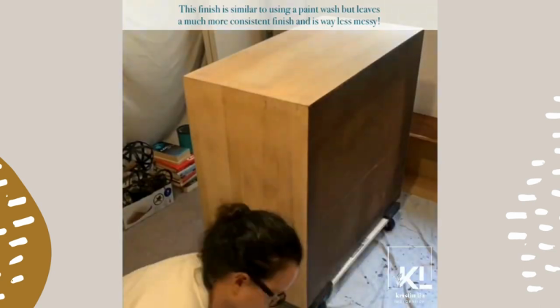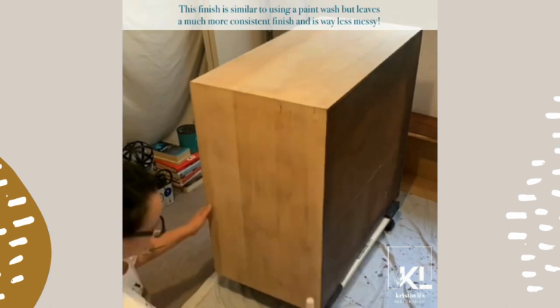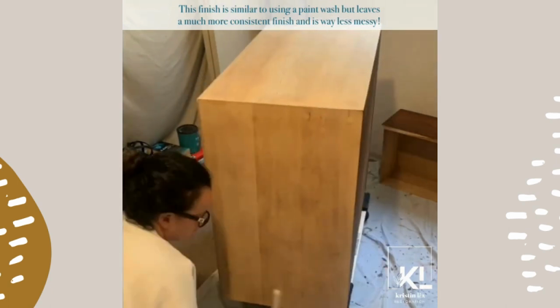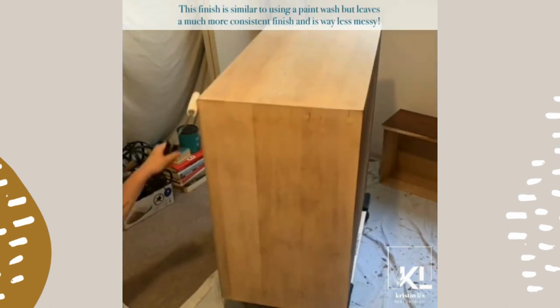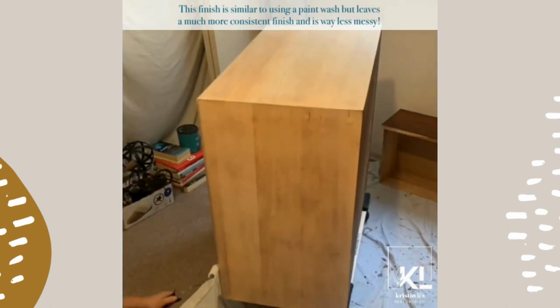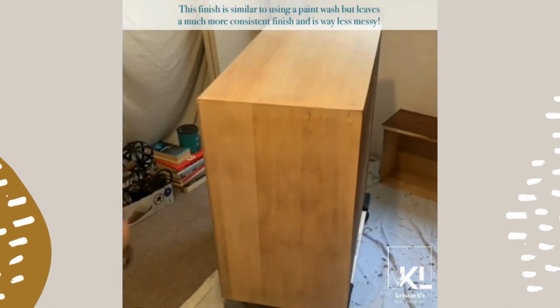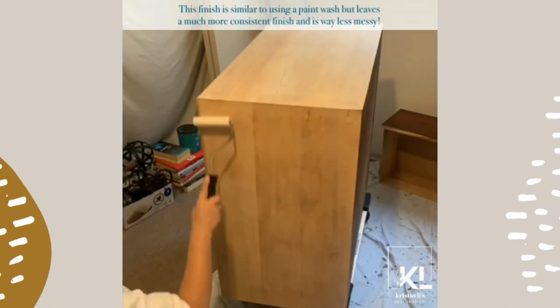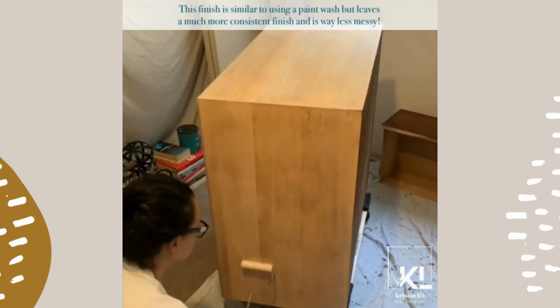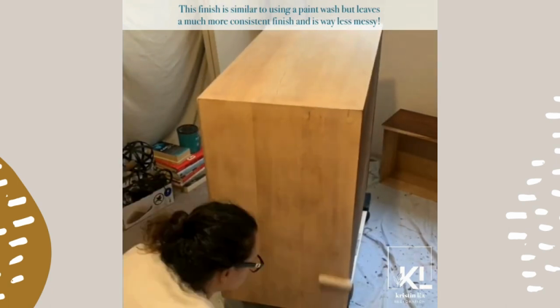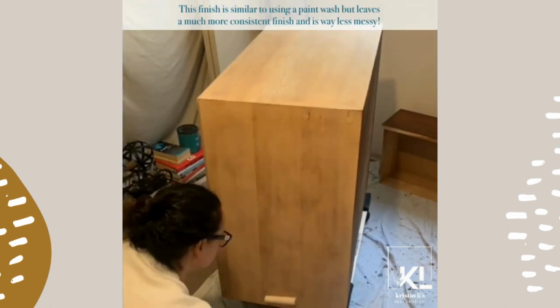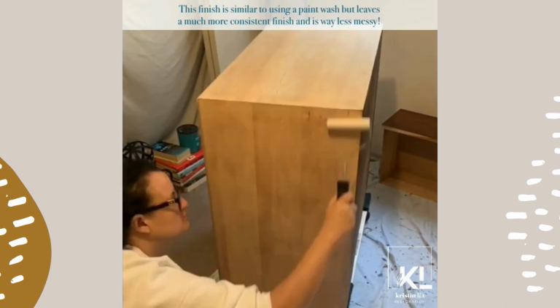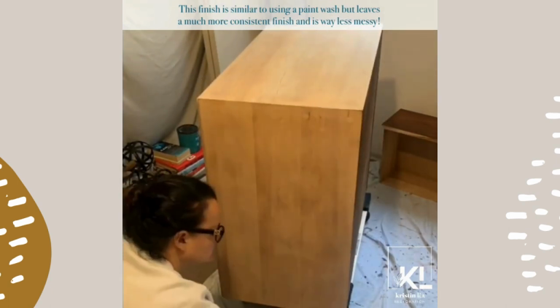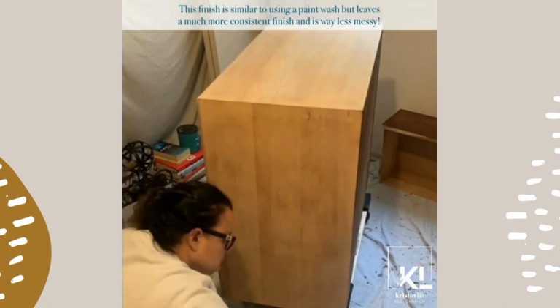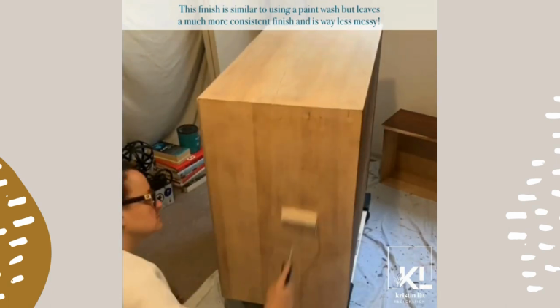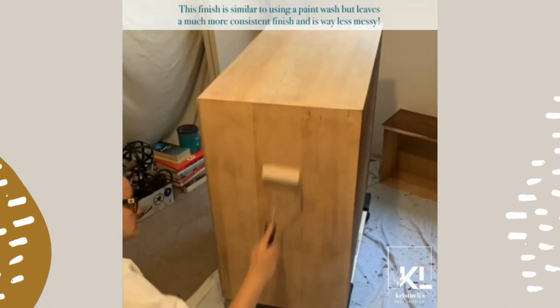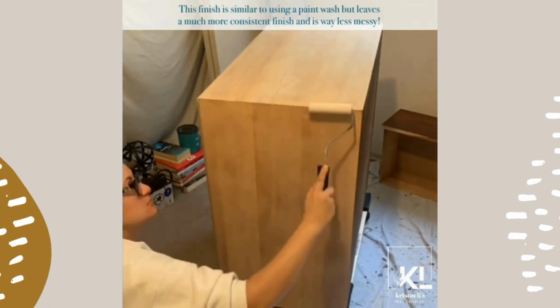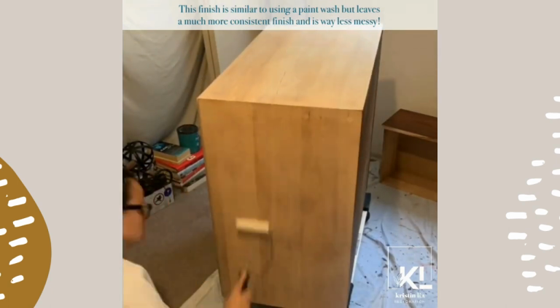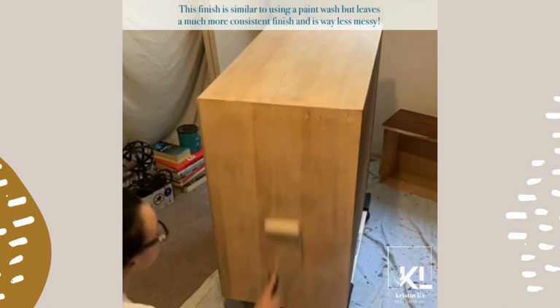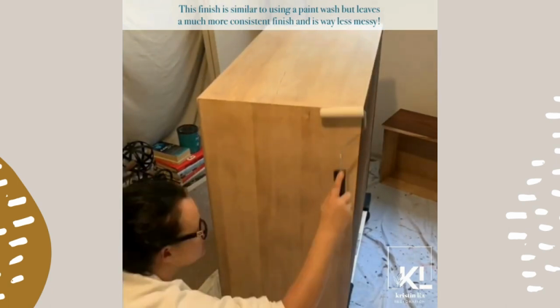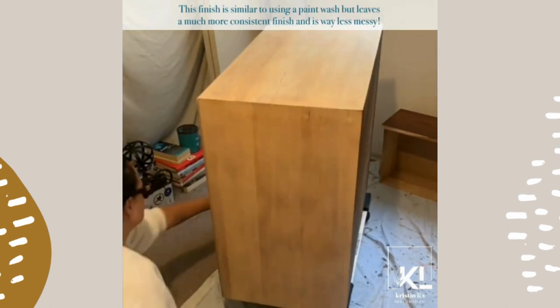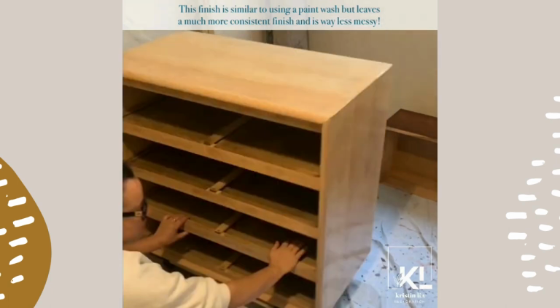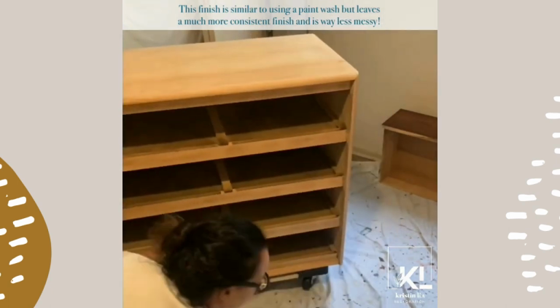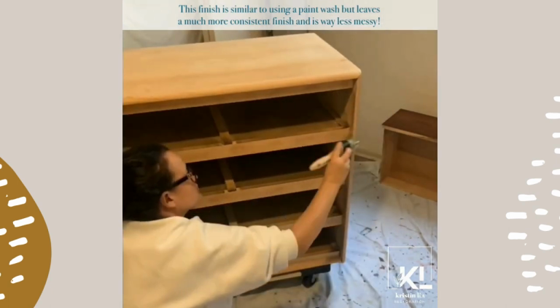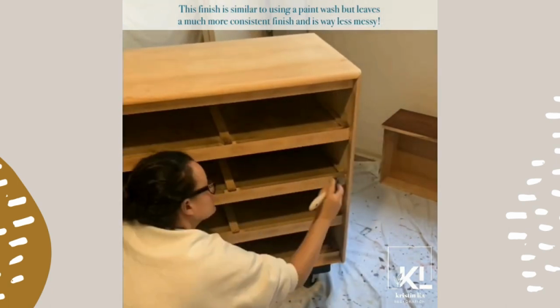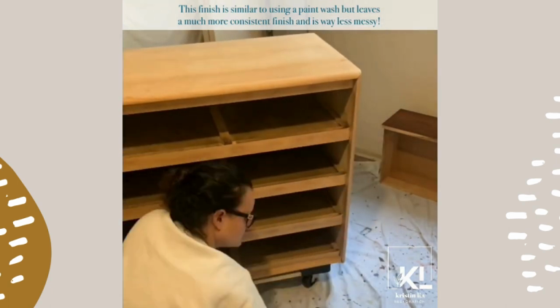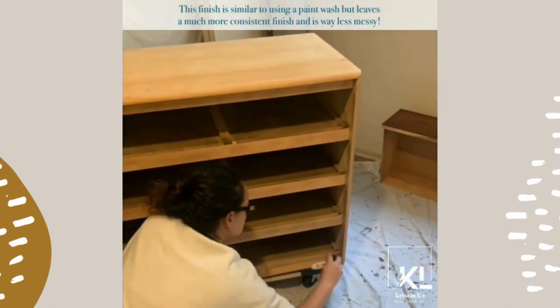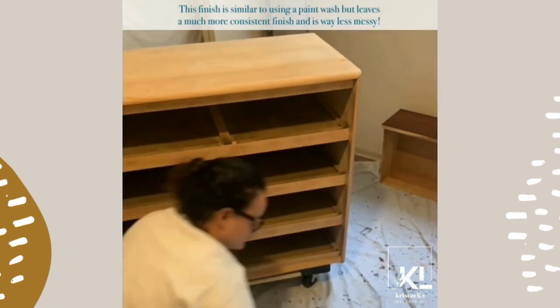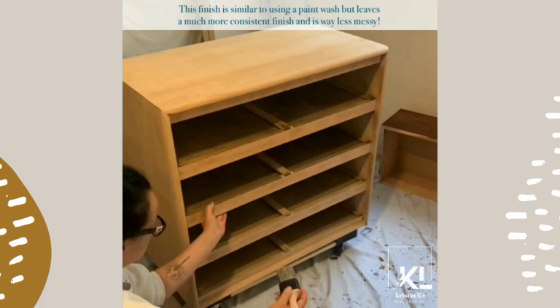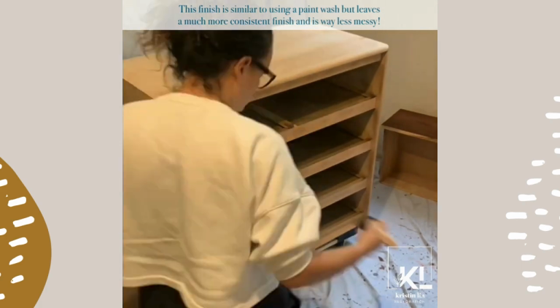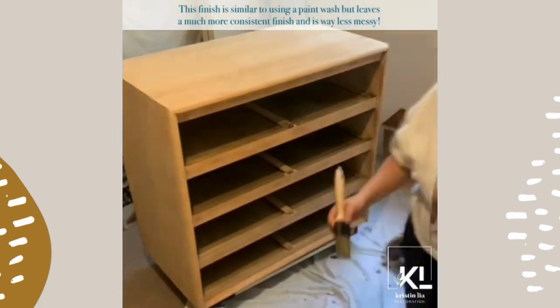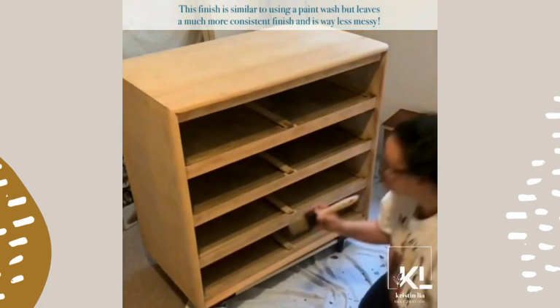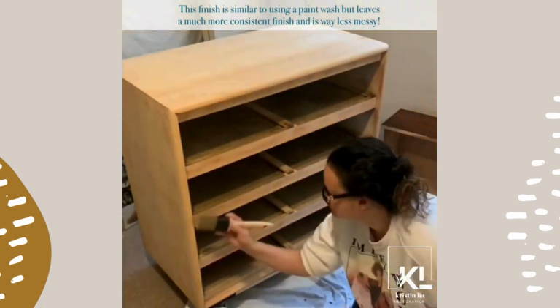This finish is similar to using a paint wash, but it leaves a much more consistent finish and is way less messy.